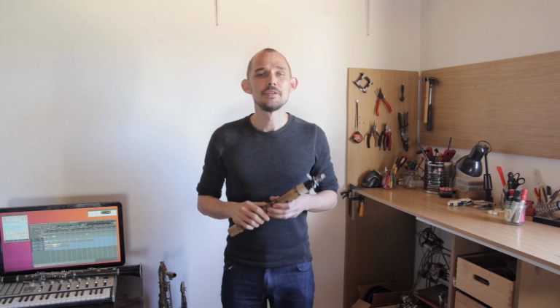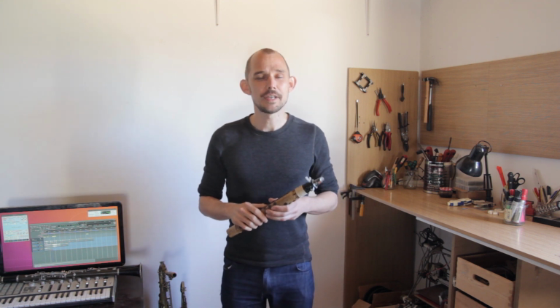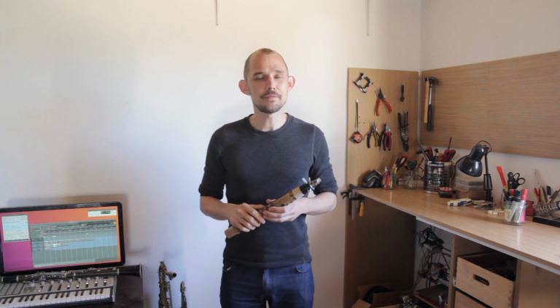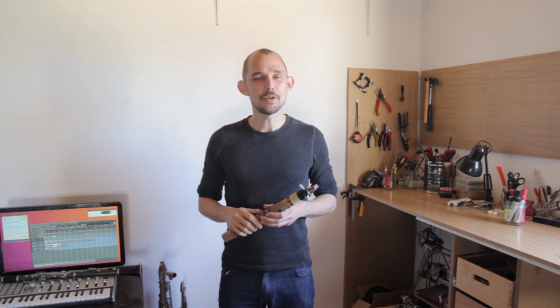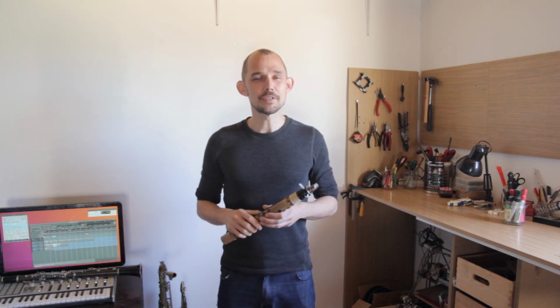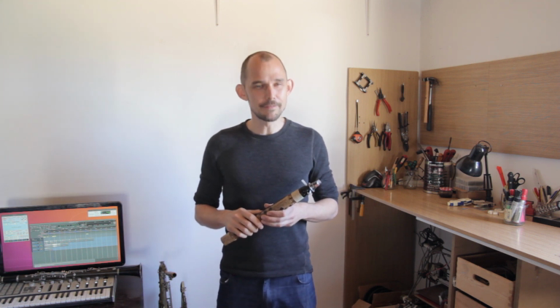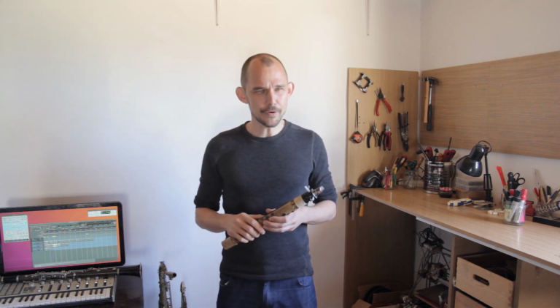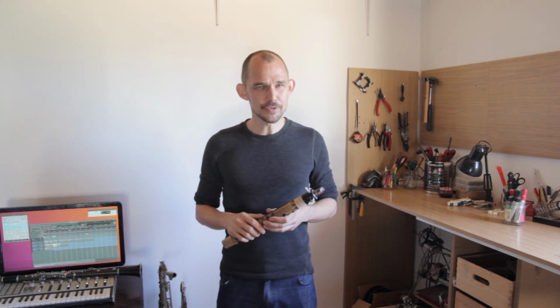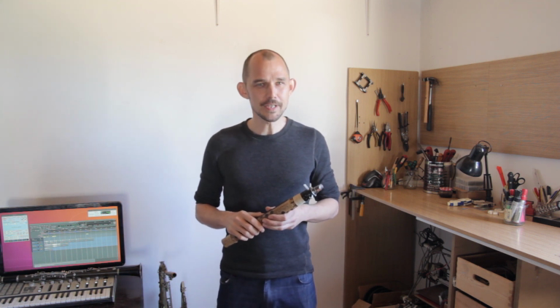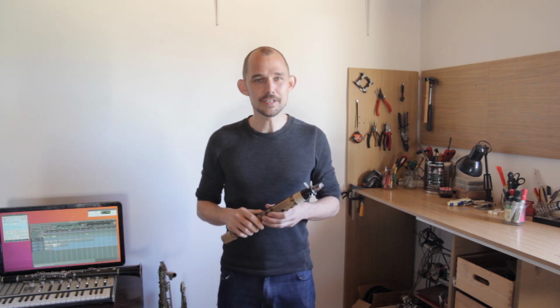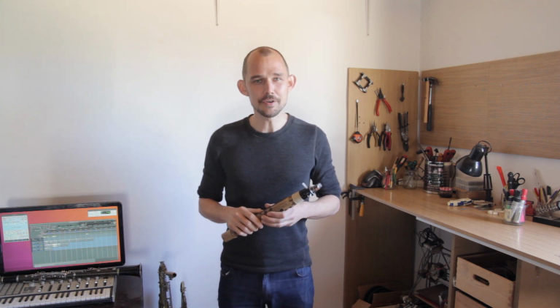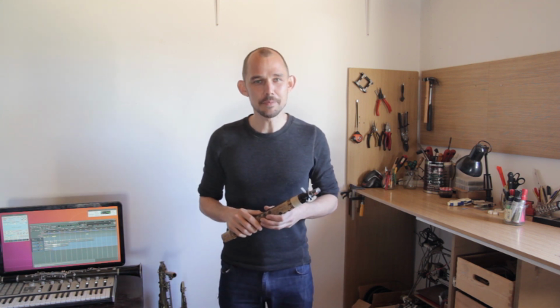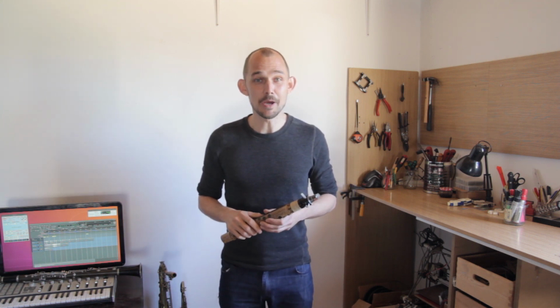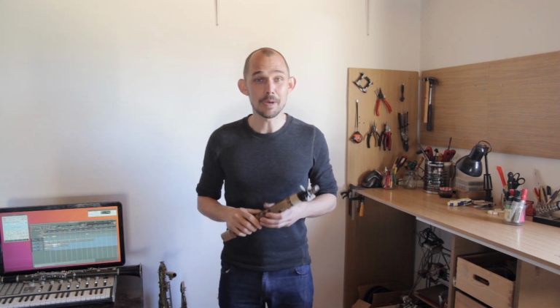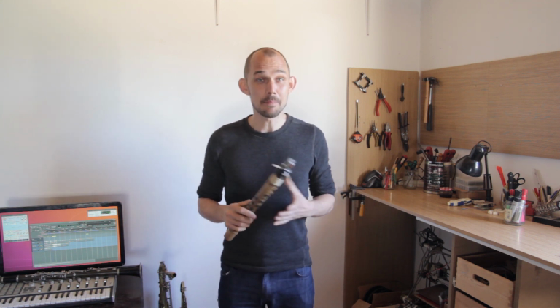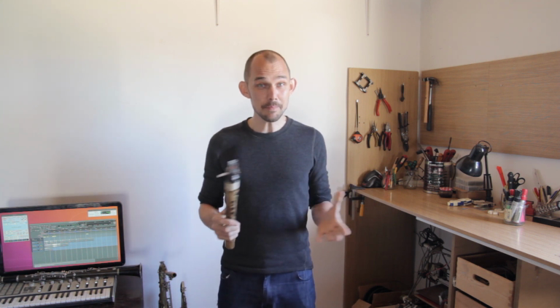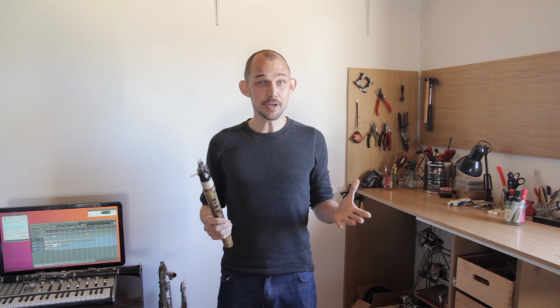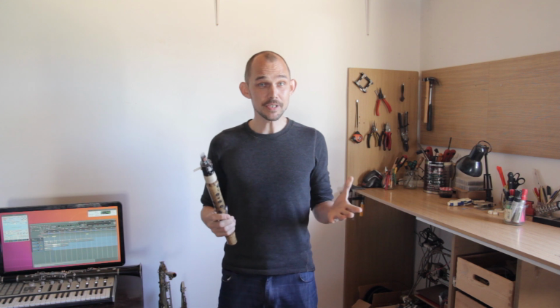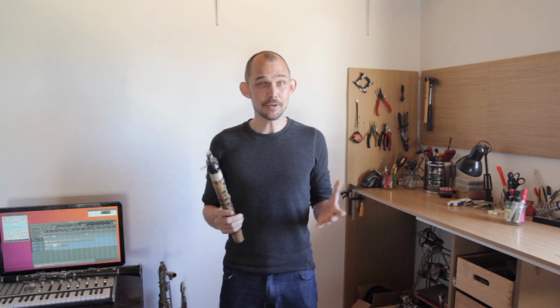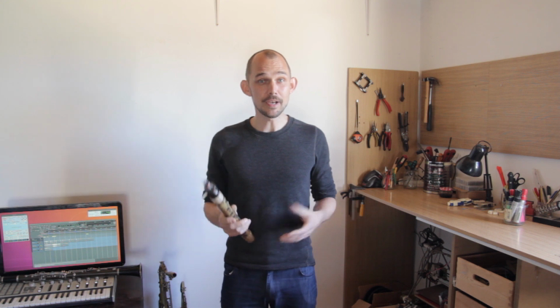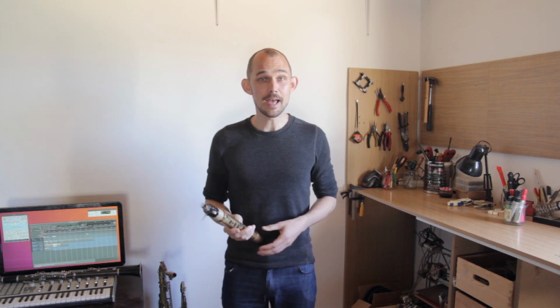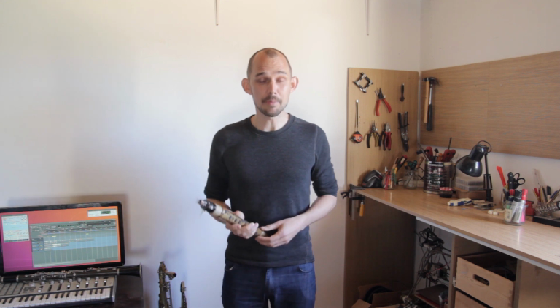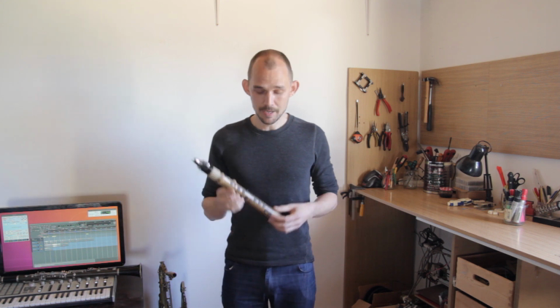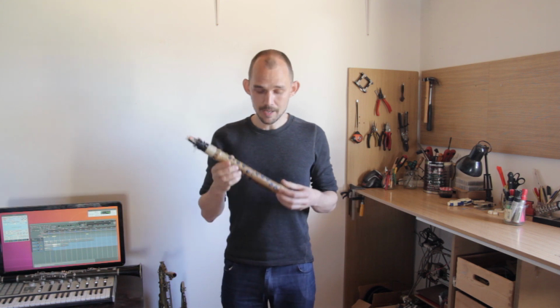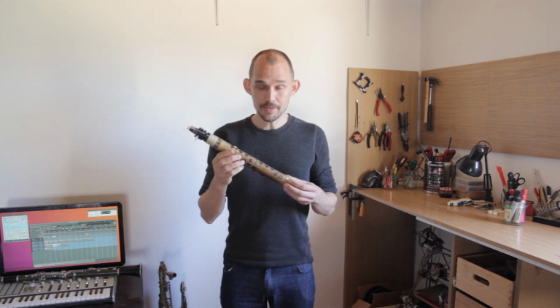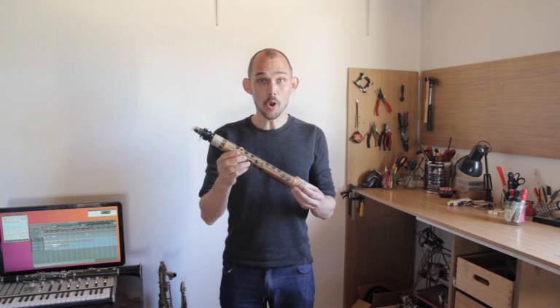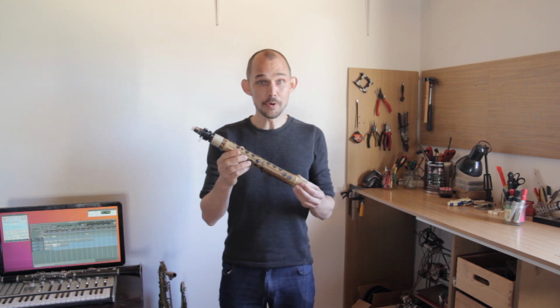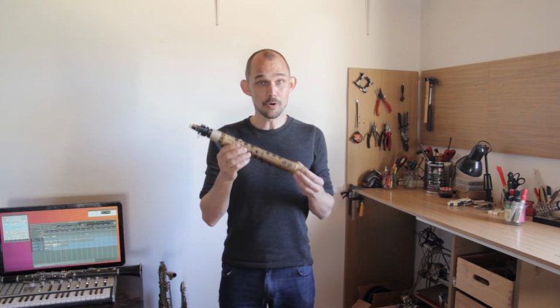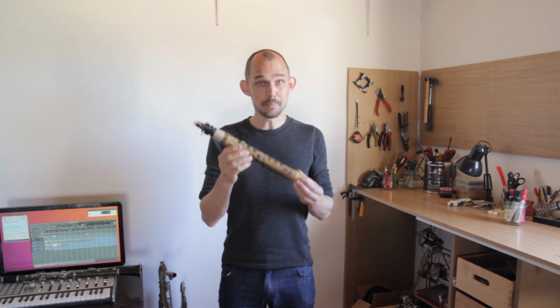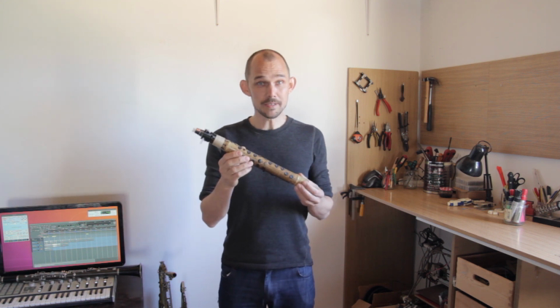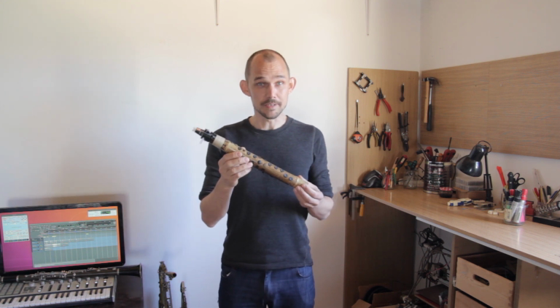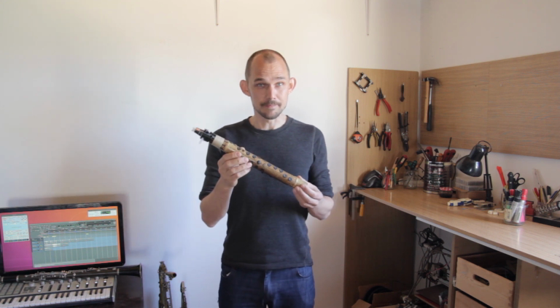Today's video is the first in a series about my main project here in the lab, the open horn MIDI system.